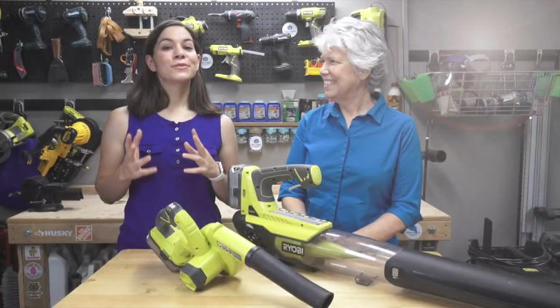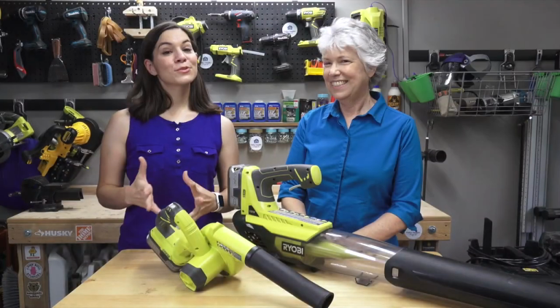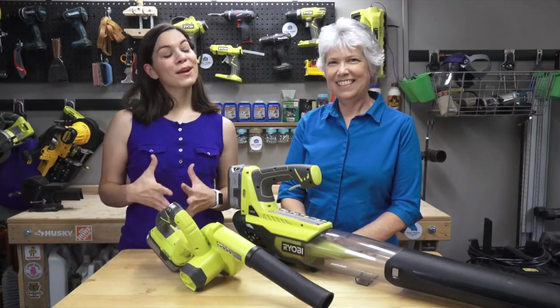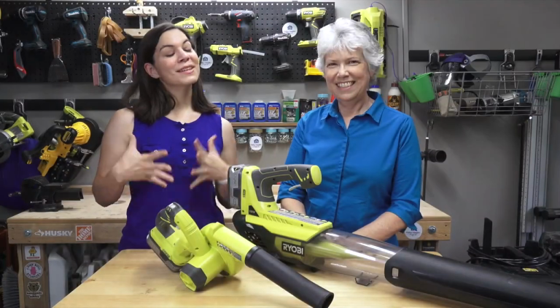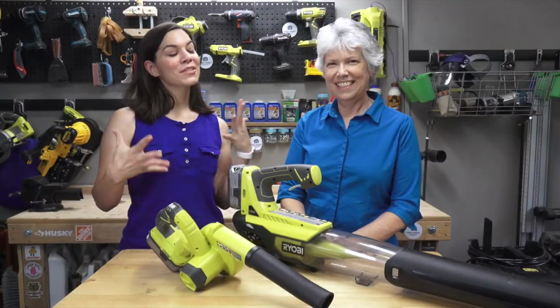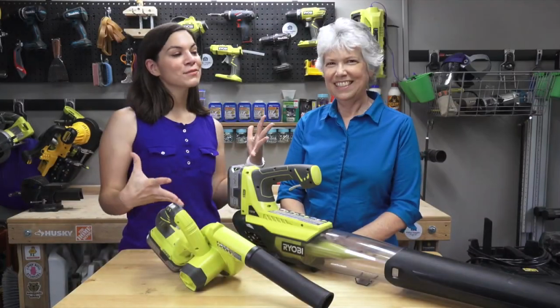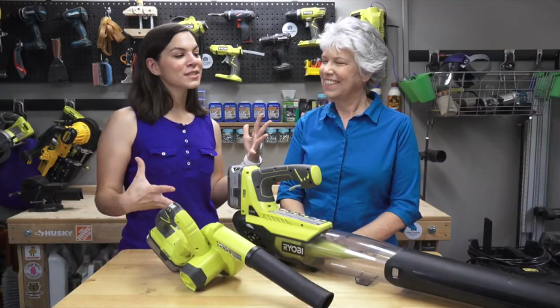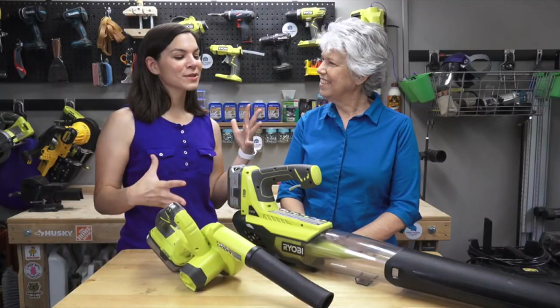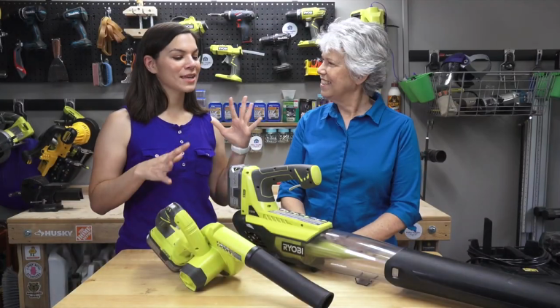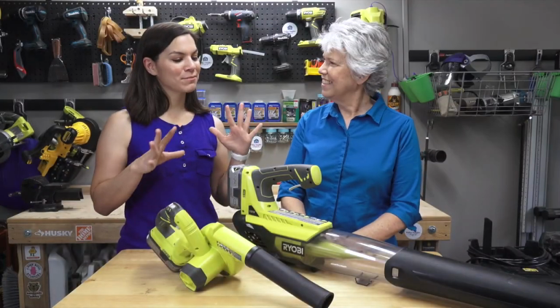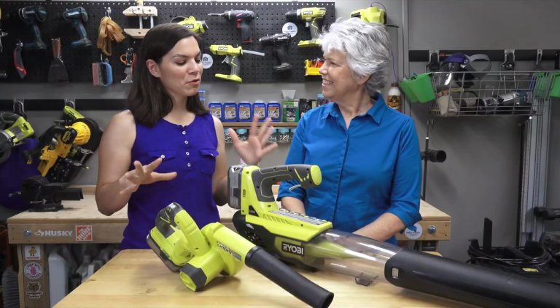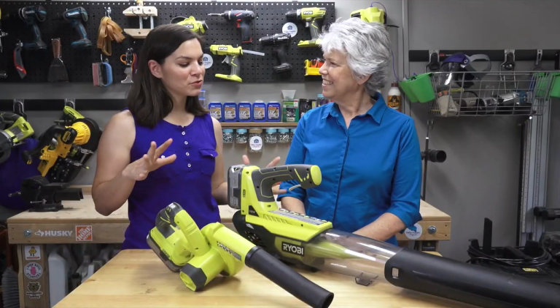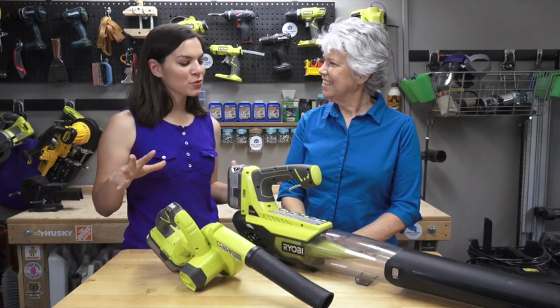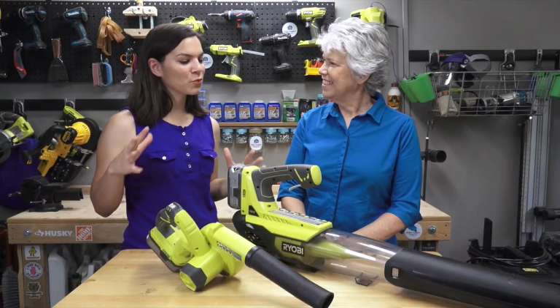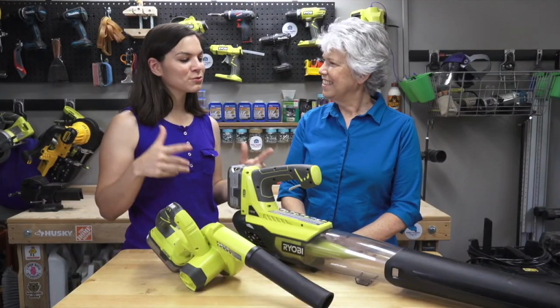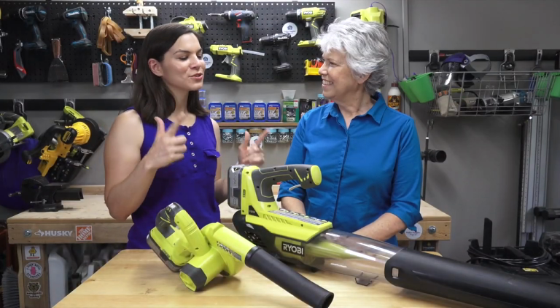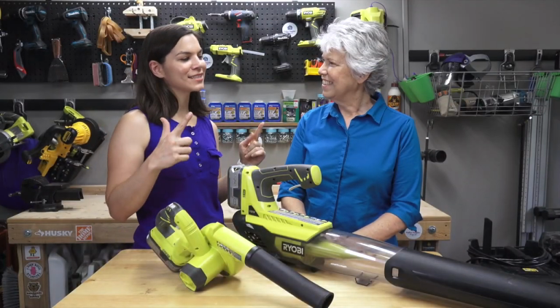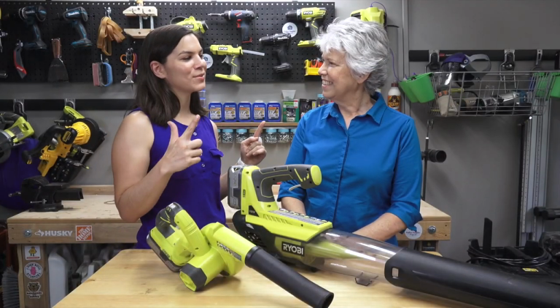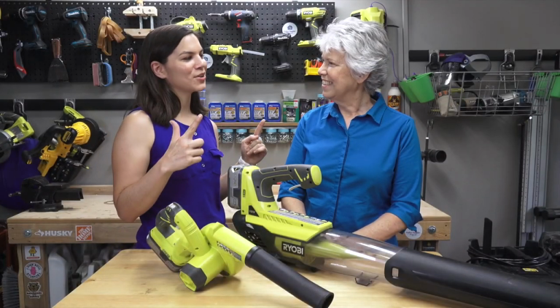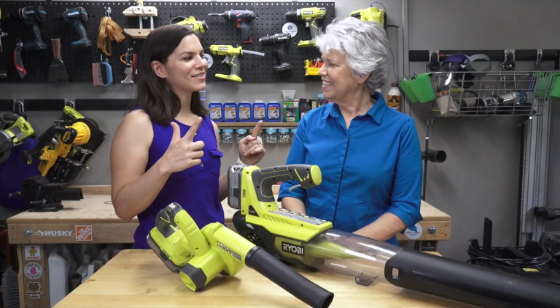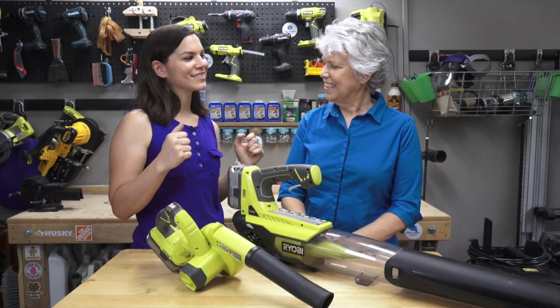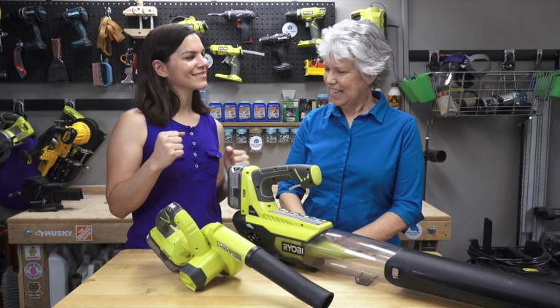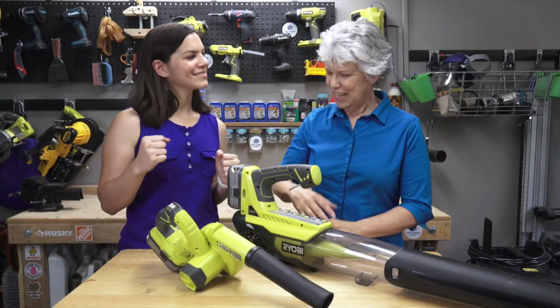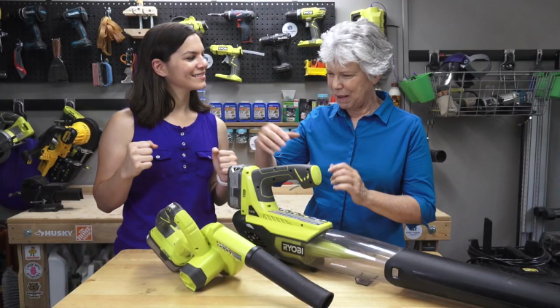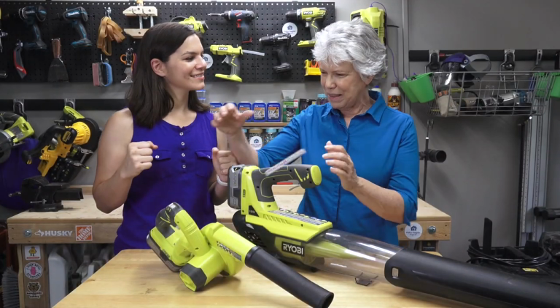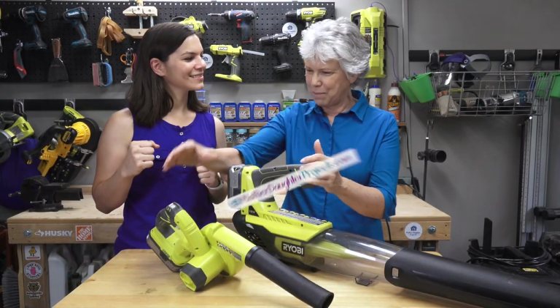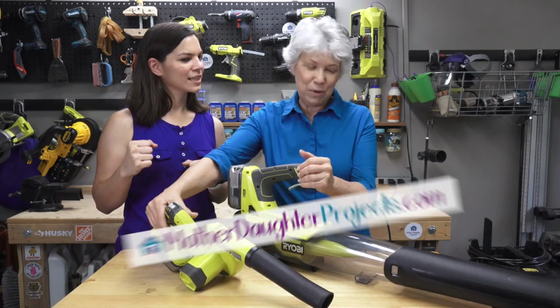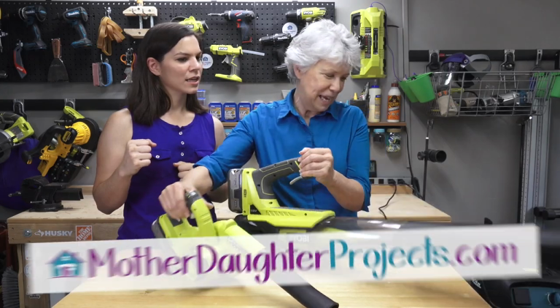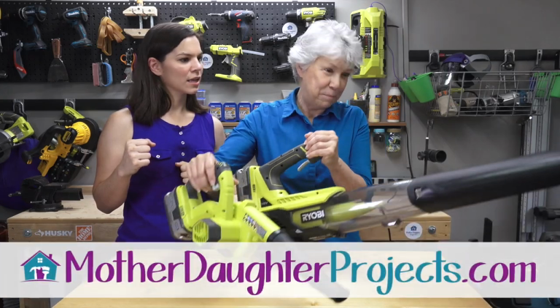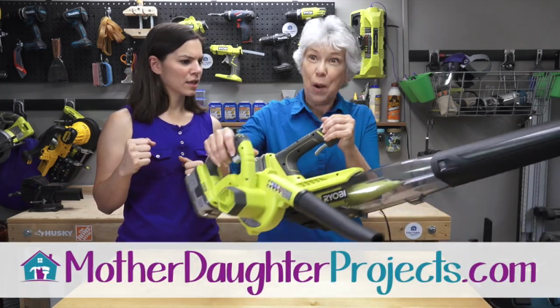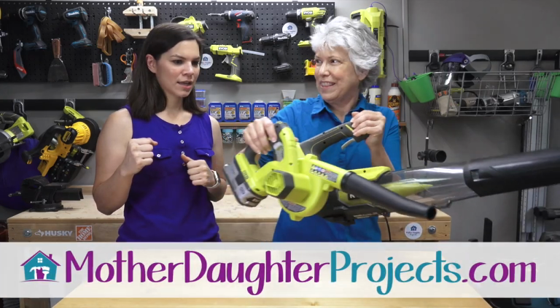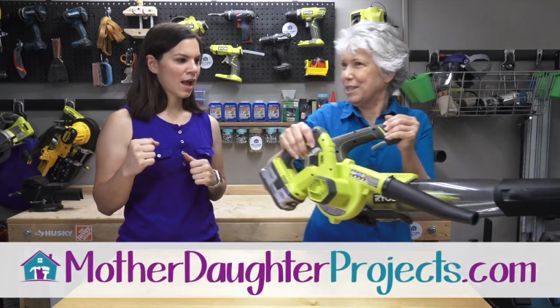So mom, now that you've seen what they can both do, which would you like to keep at your house? I think I'm going to take both of these.